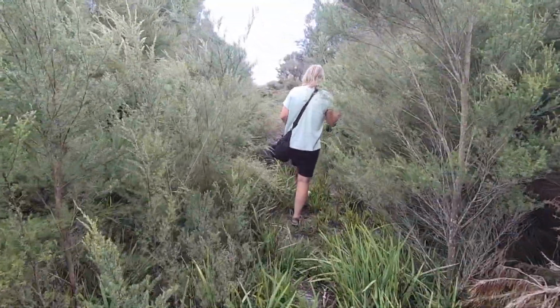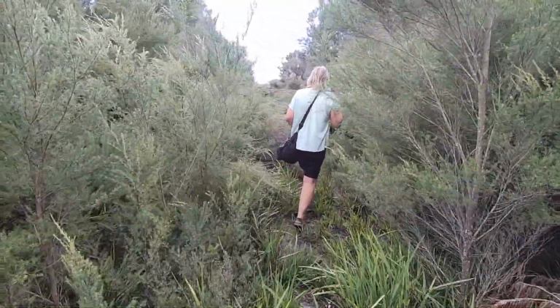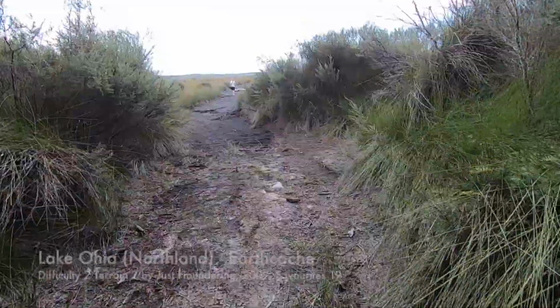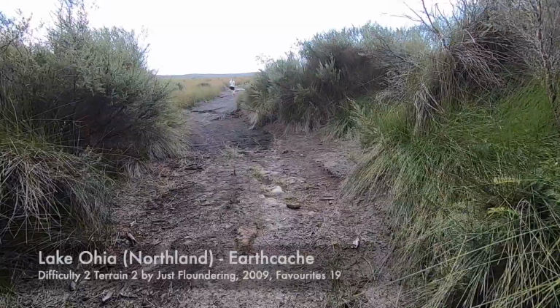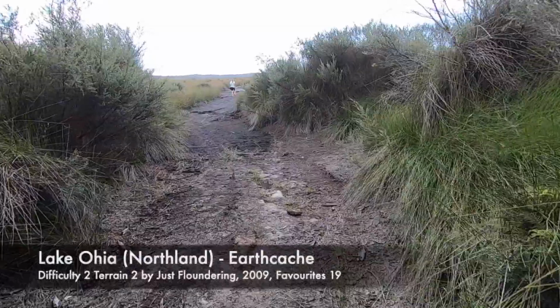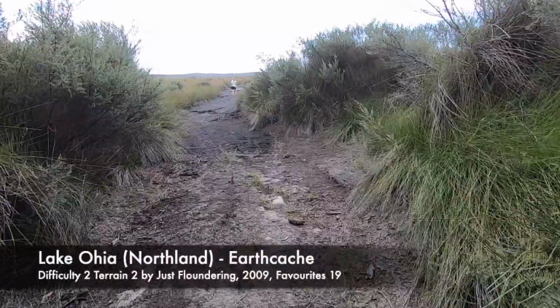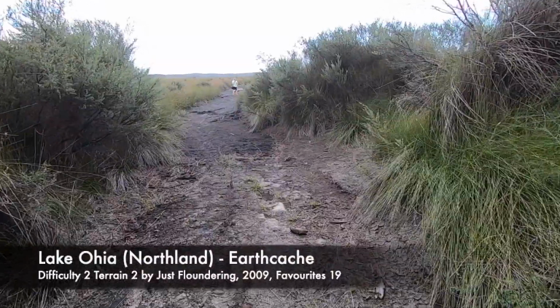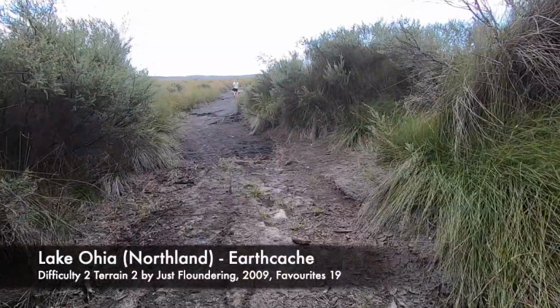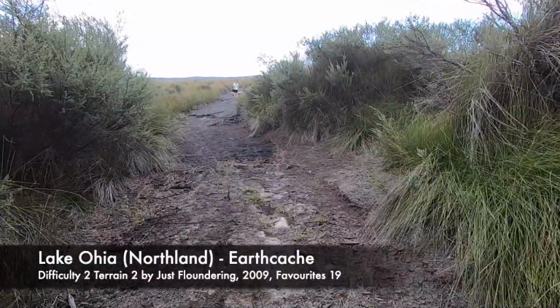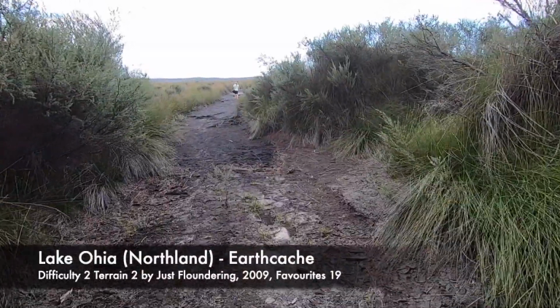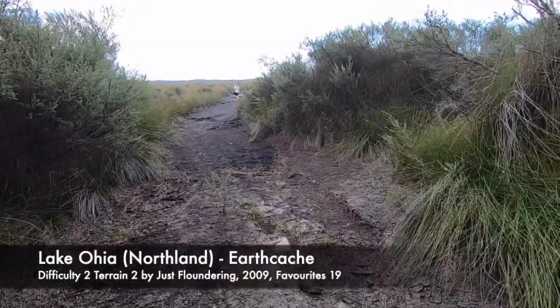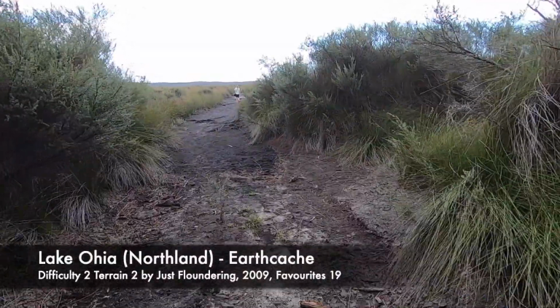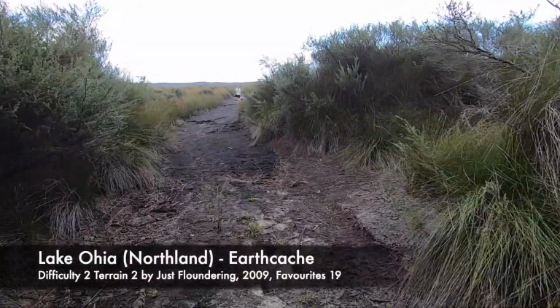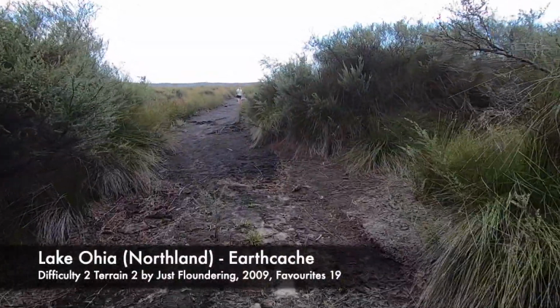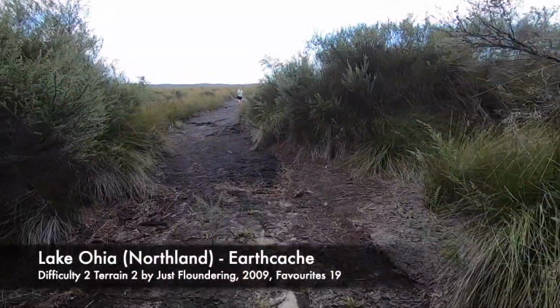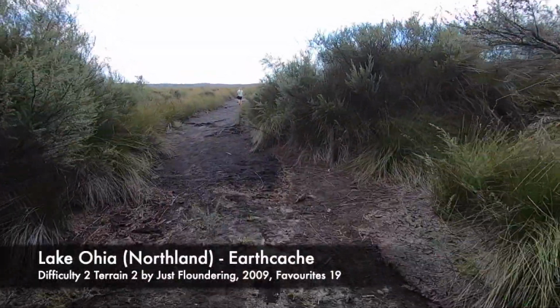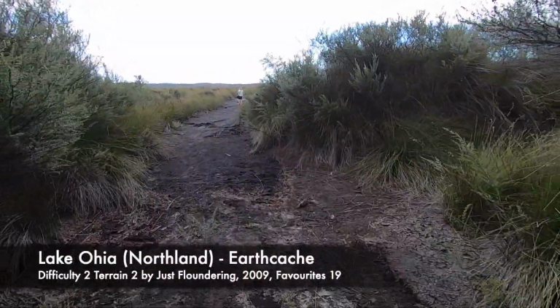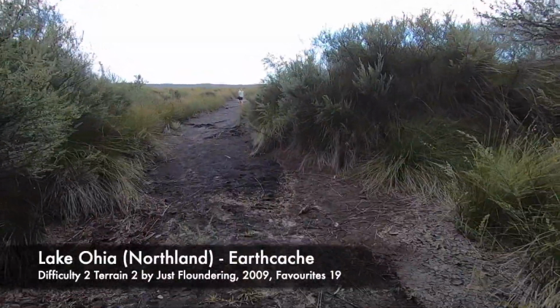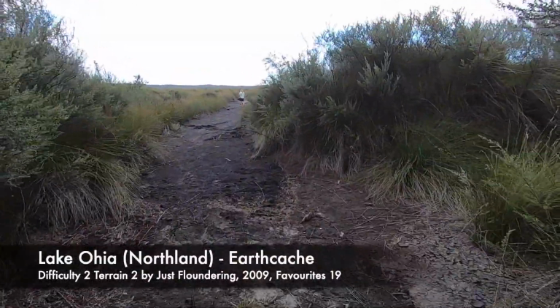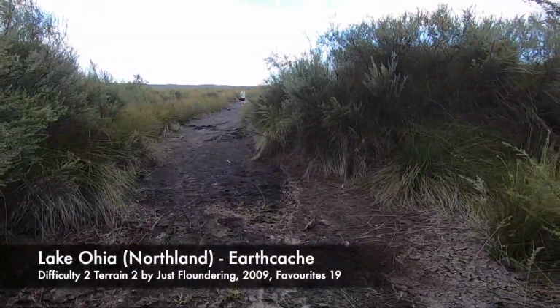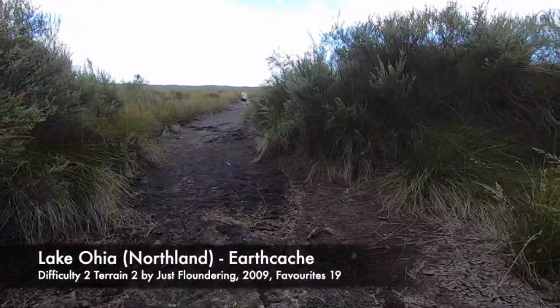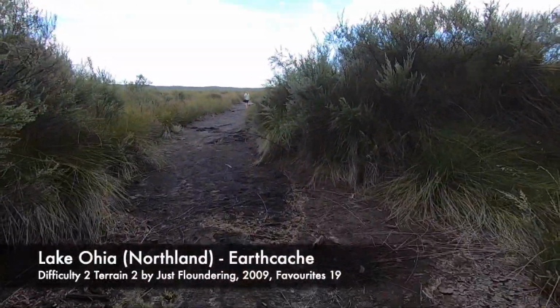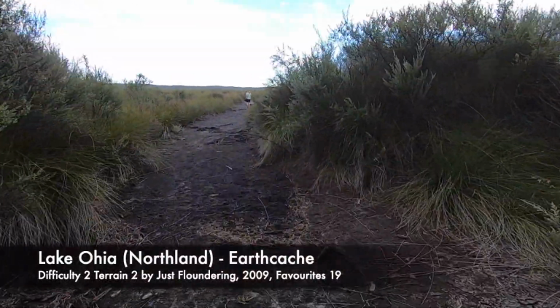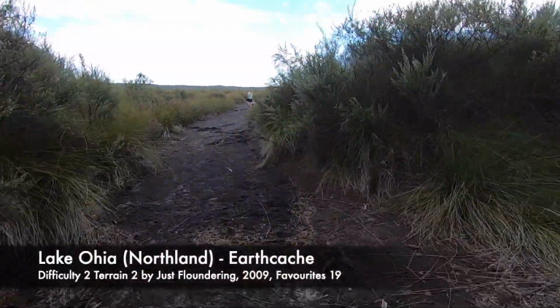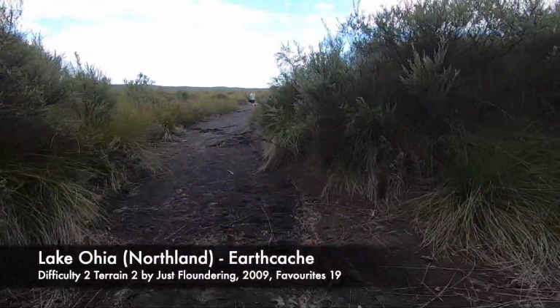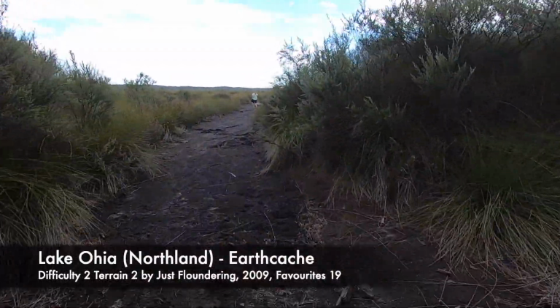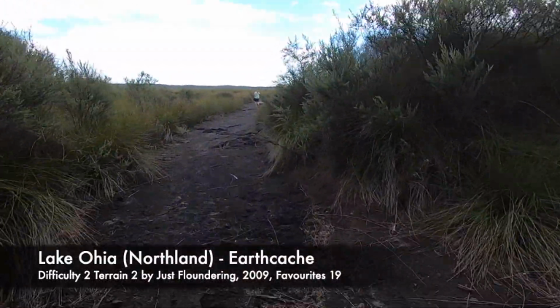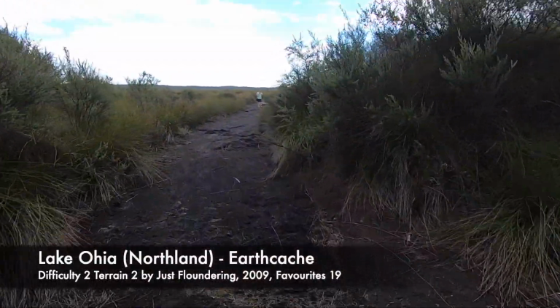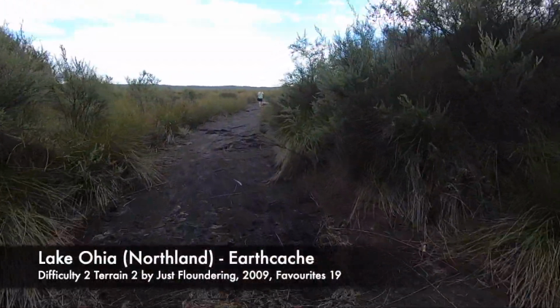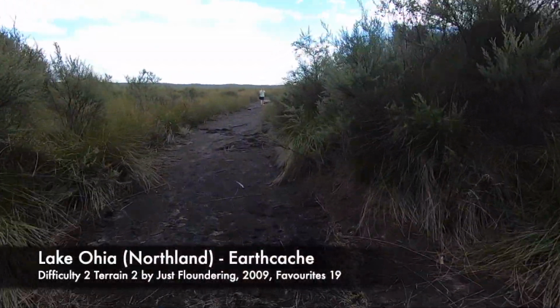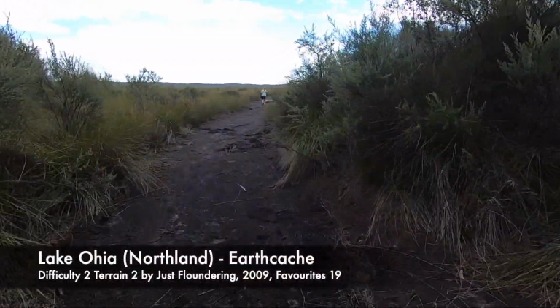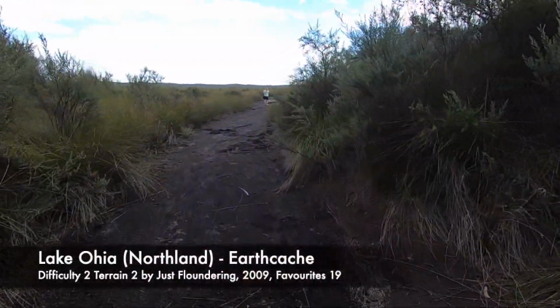The earth cache will take us to three waypoints. We have to answer simple questions about the area.